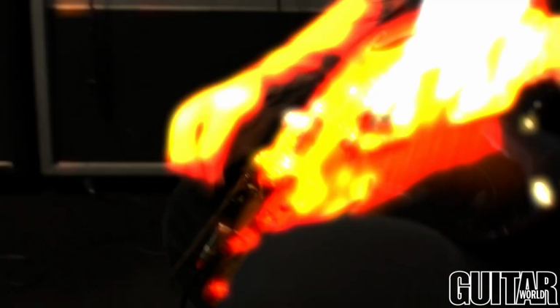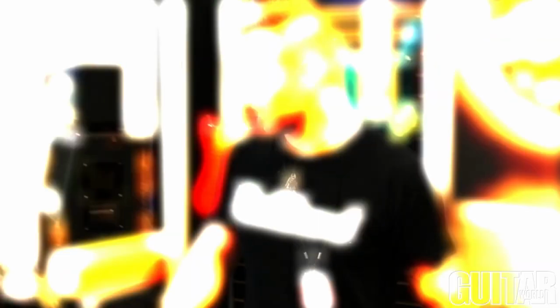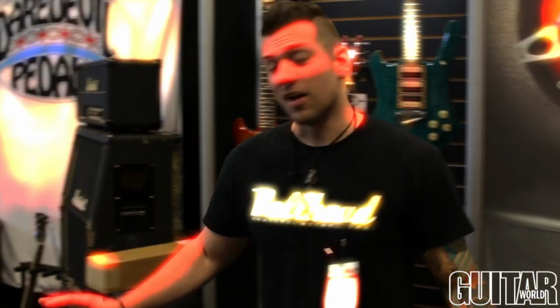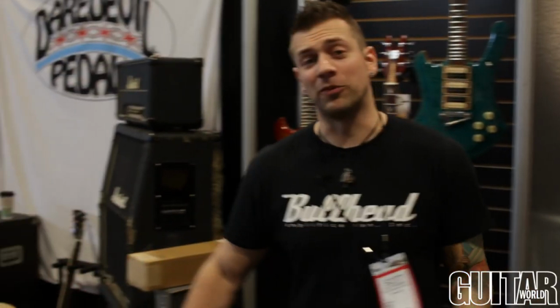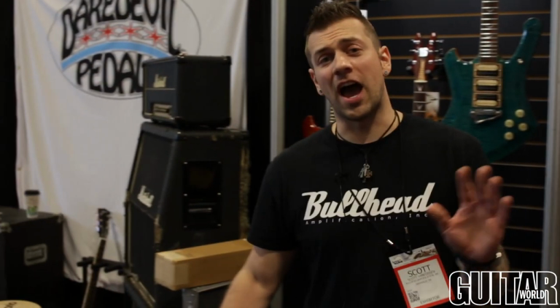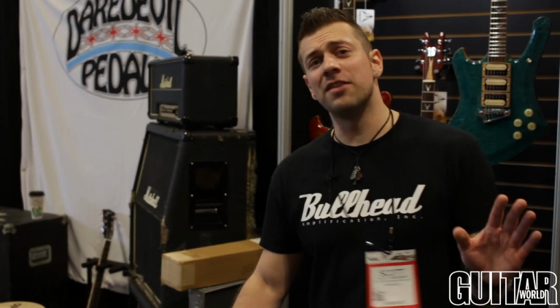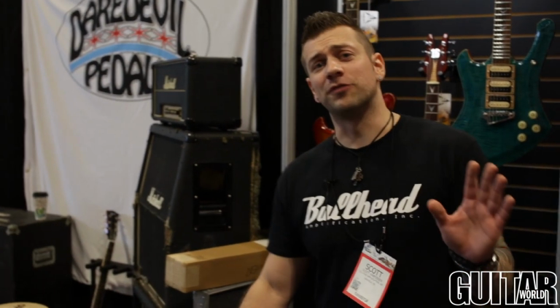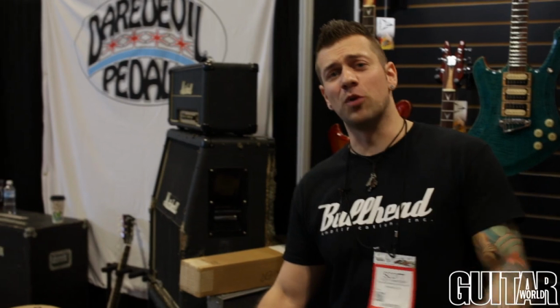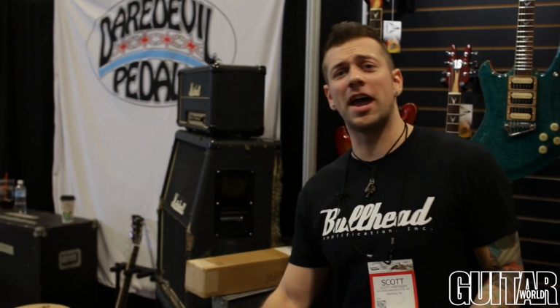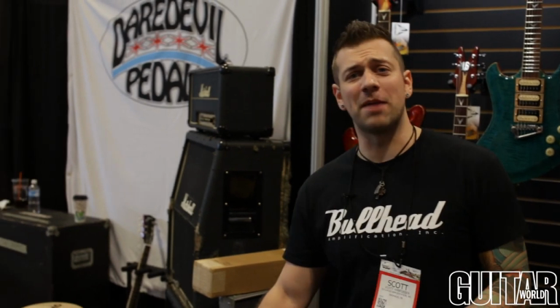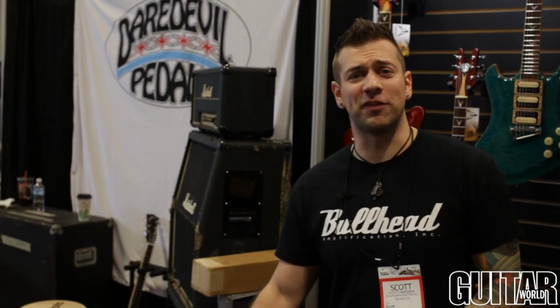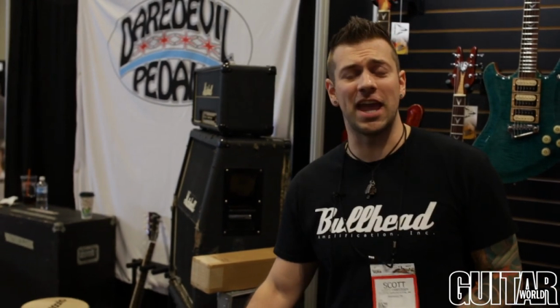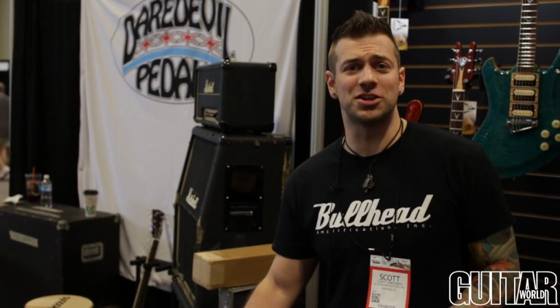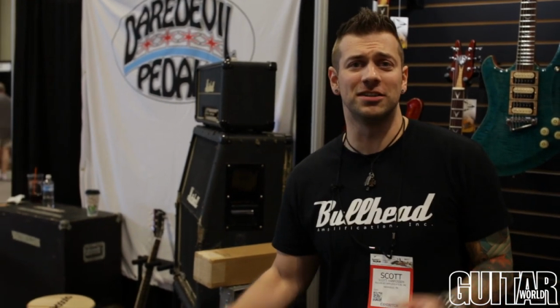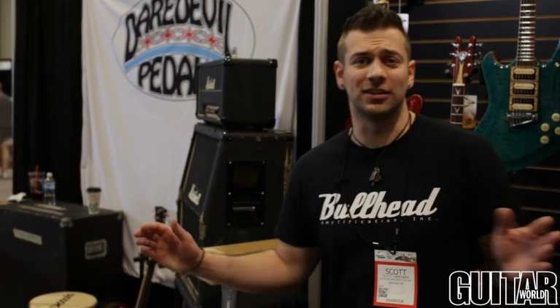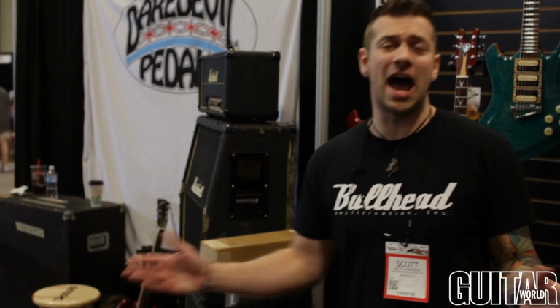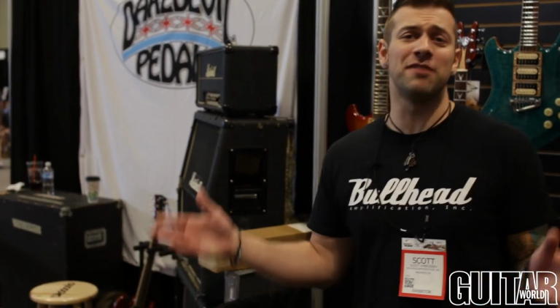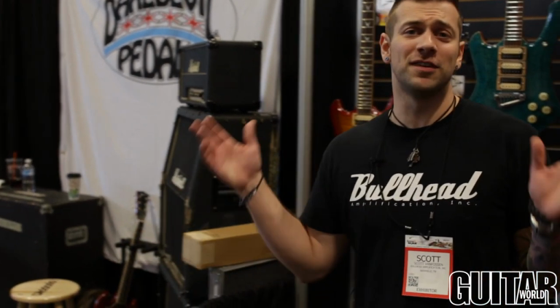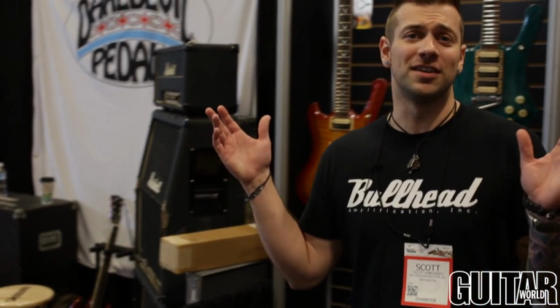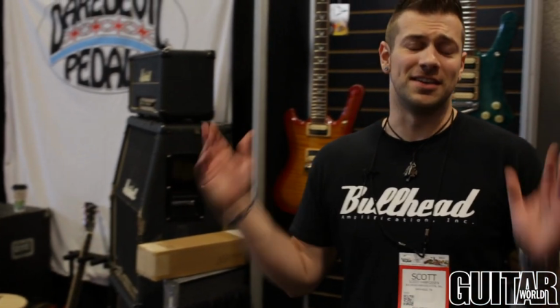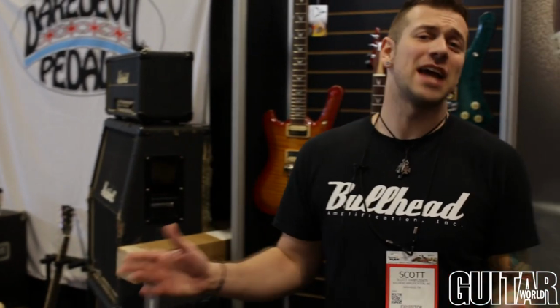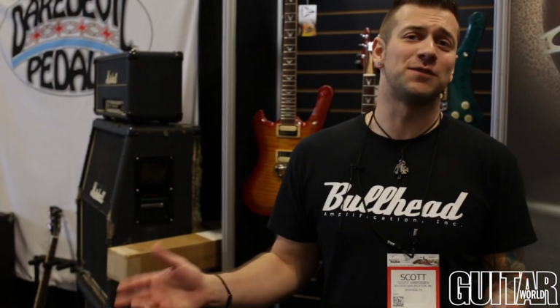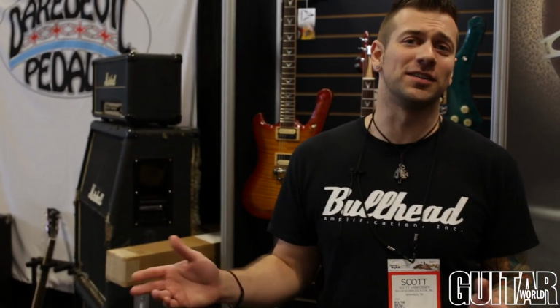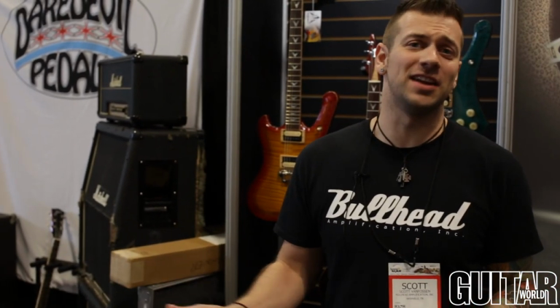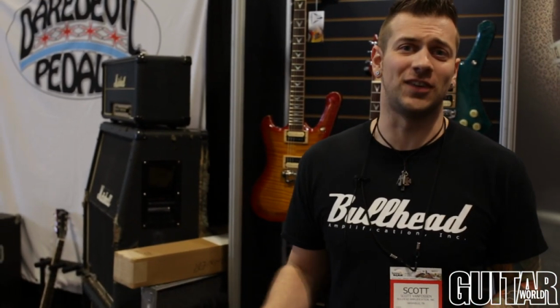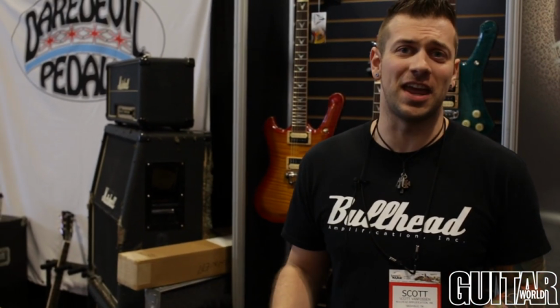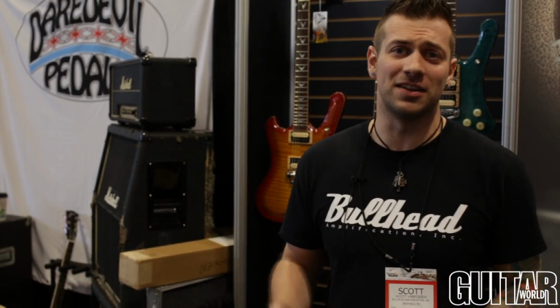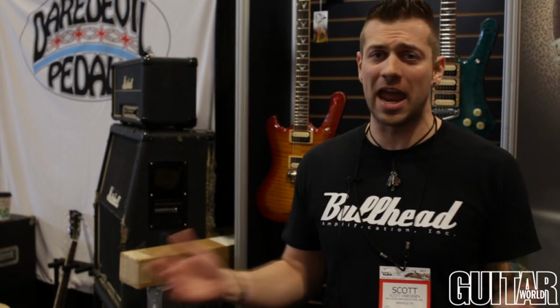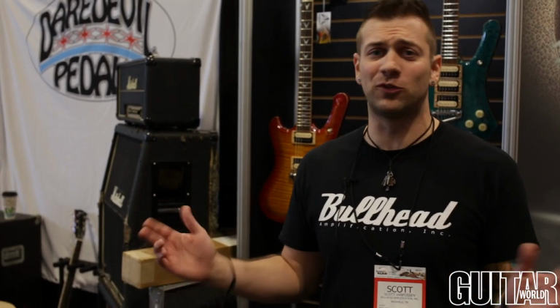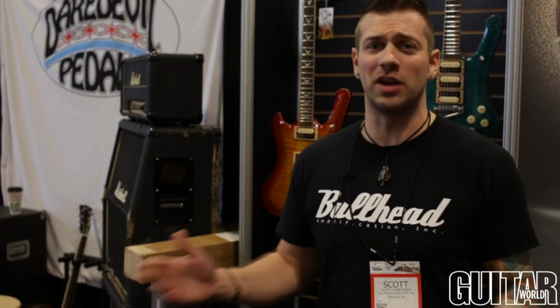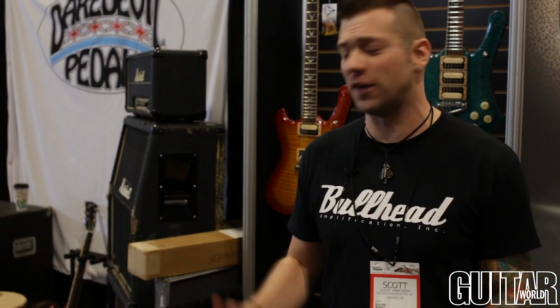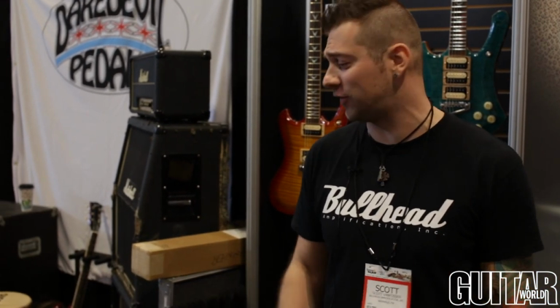I'm Scott from Bullhead Amplification, live from Nashville, Tennessee, NAMM 2015.